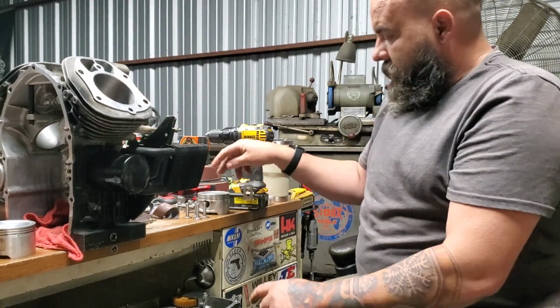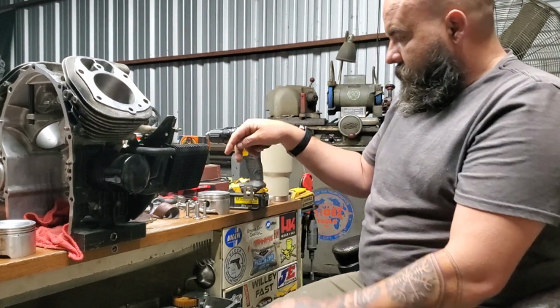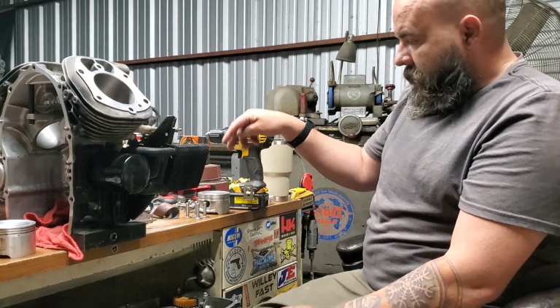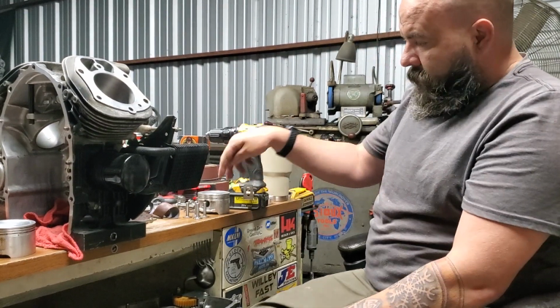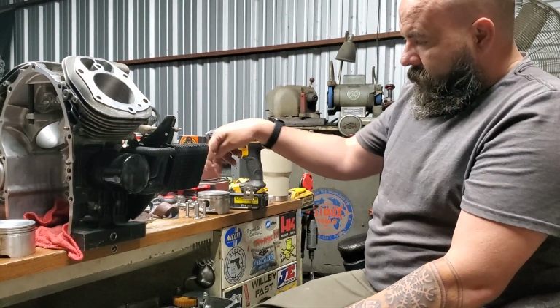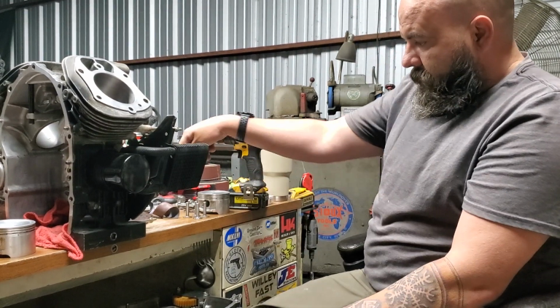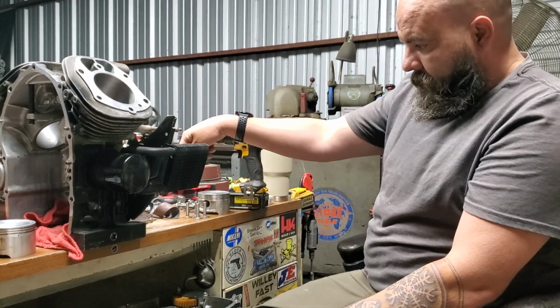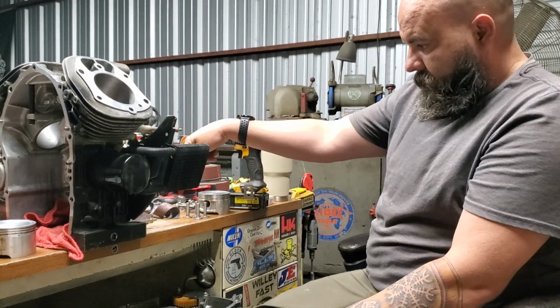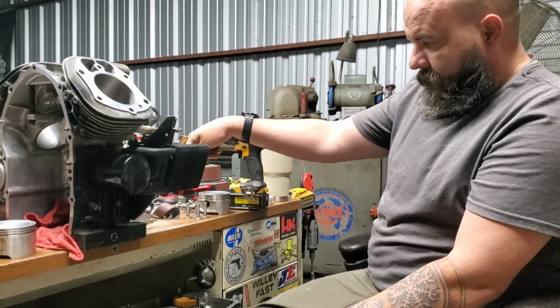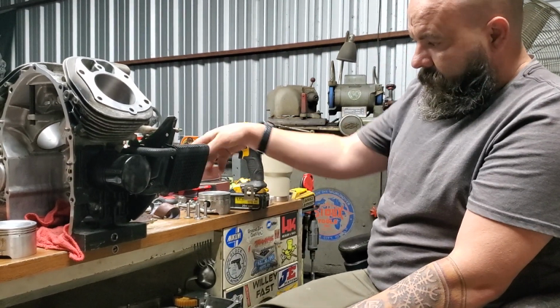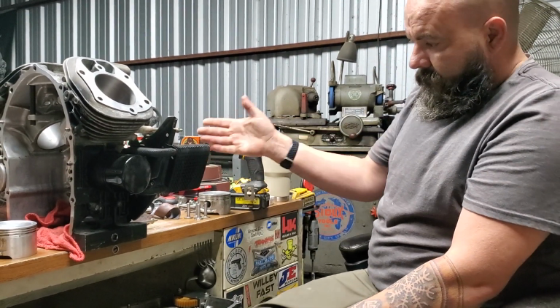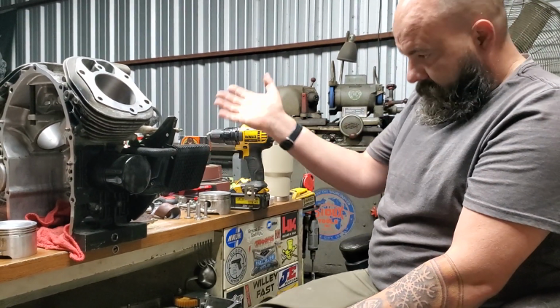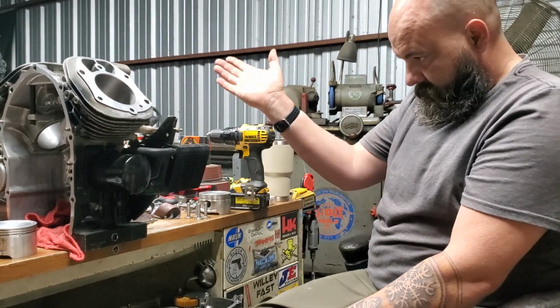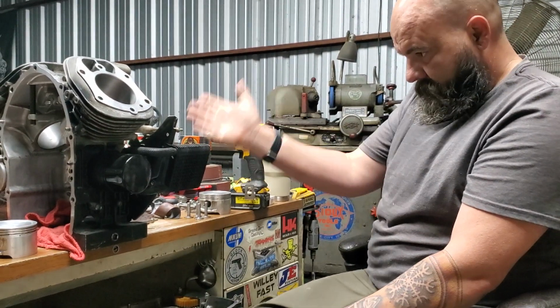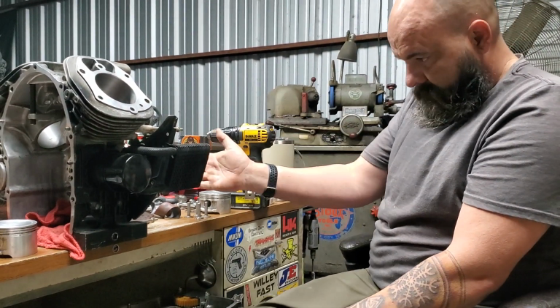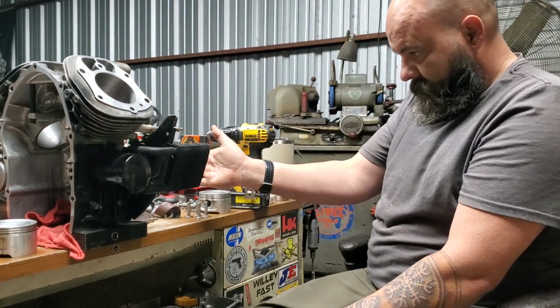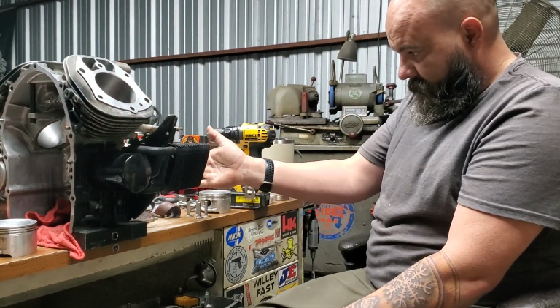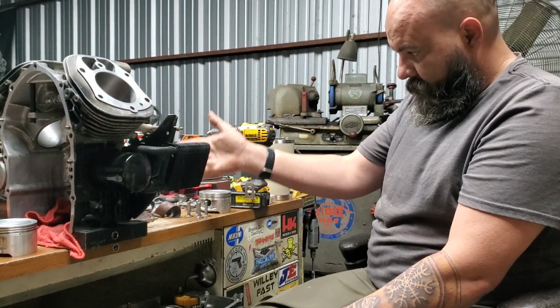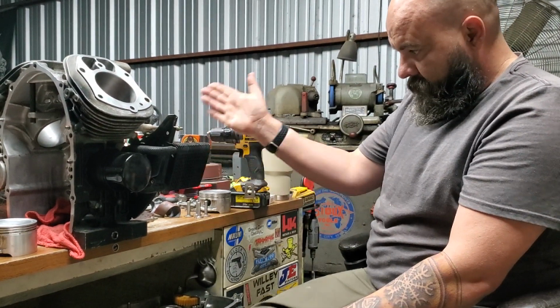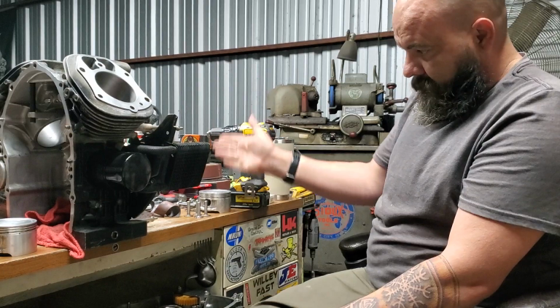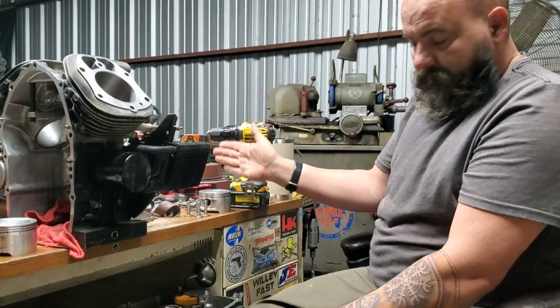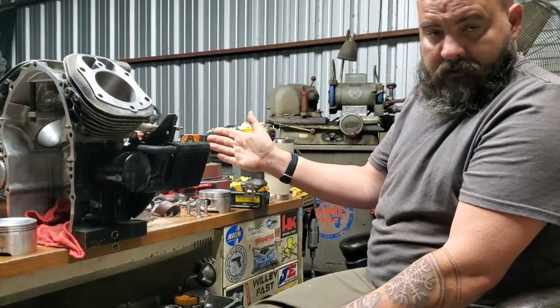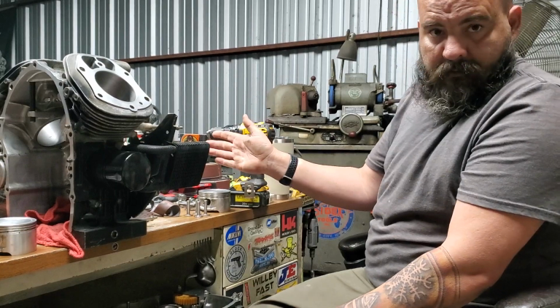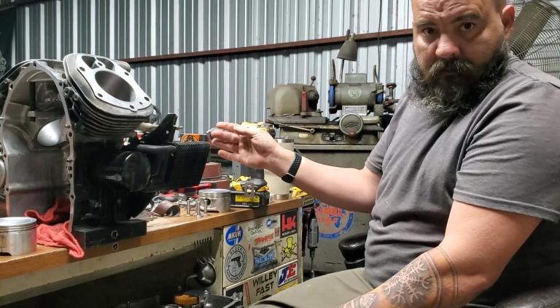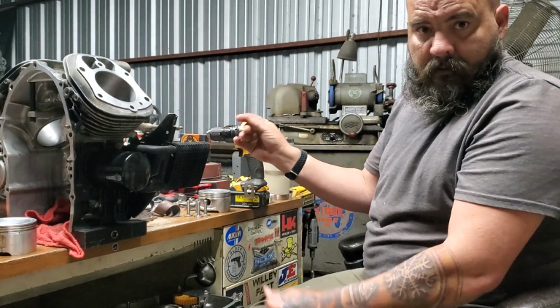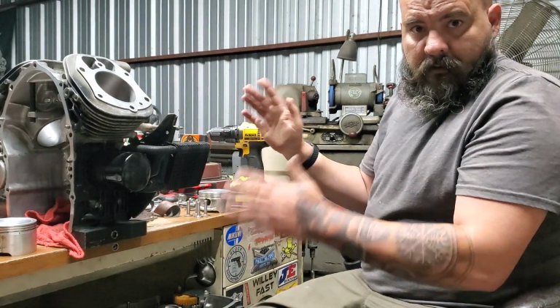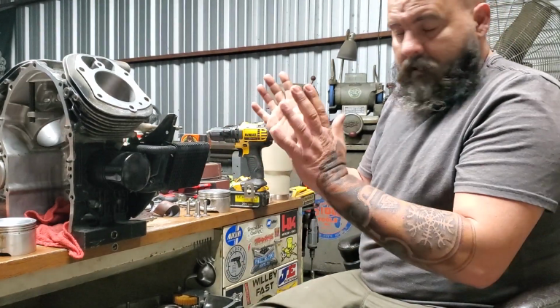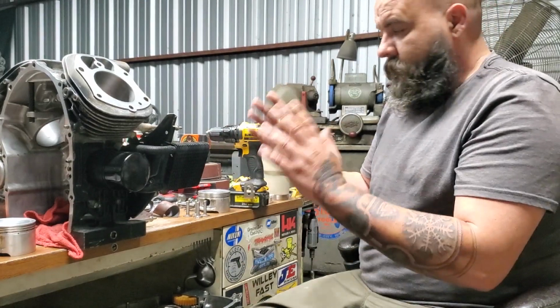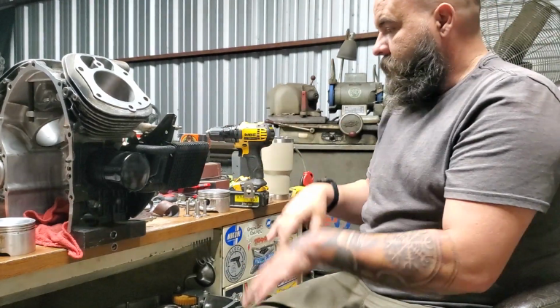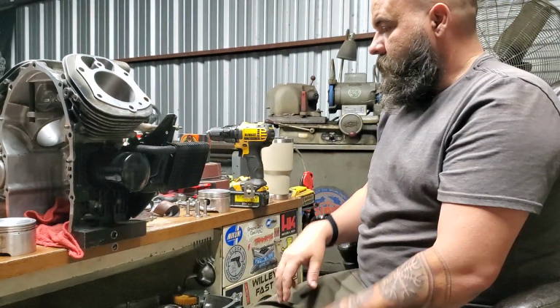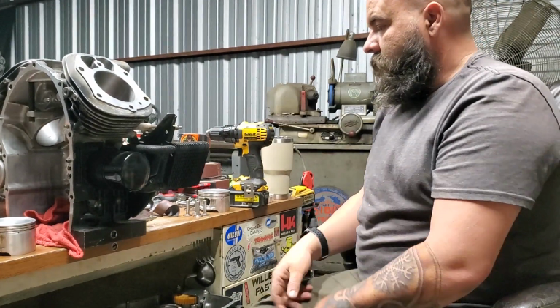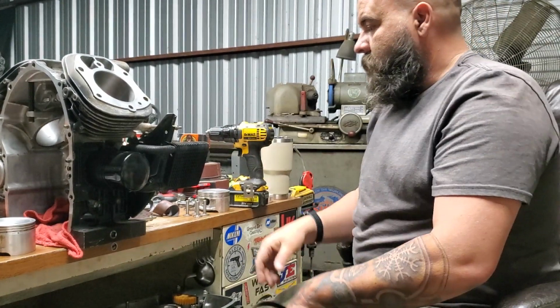I've got mine marked — front cylinder one, cylinder two. Everything's good to go.